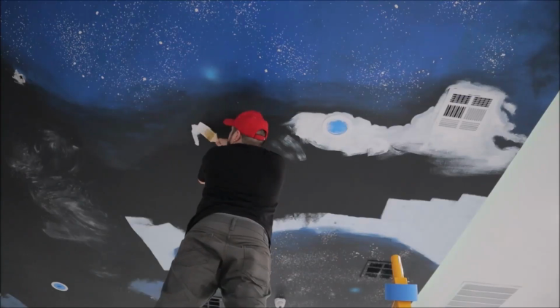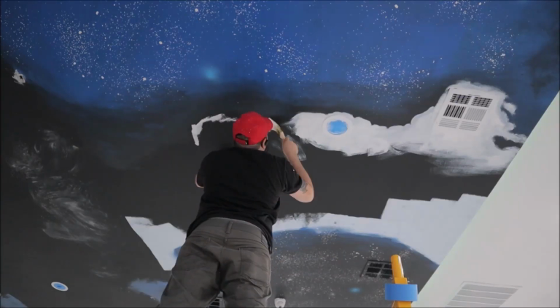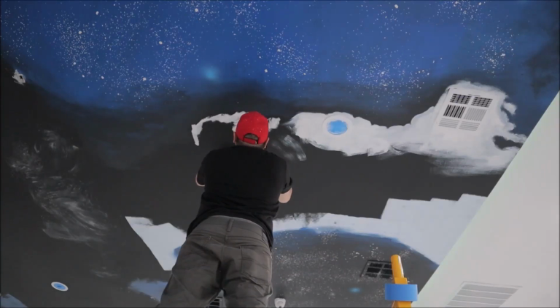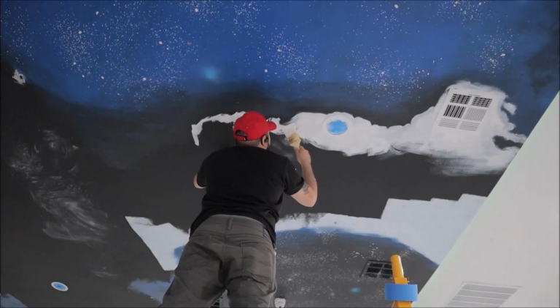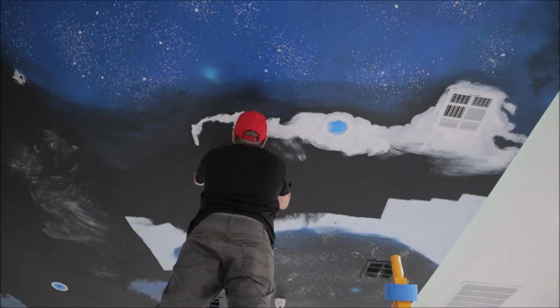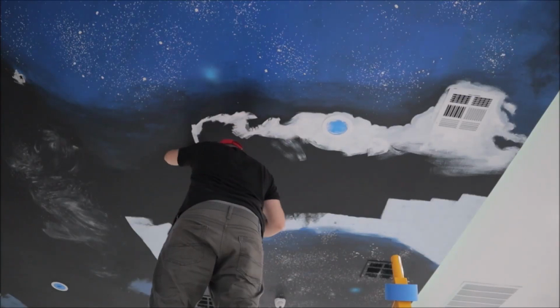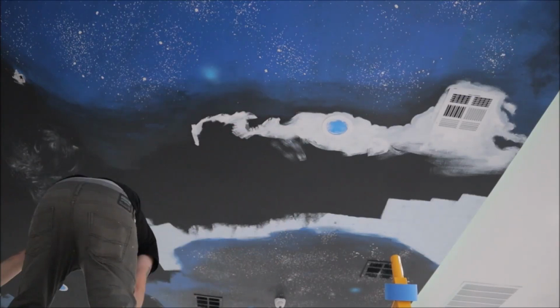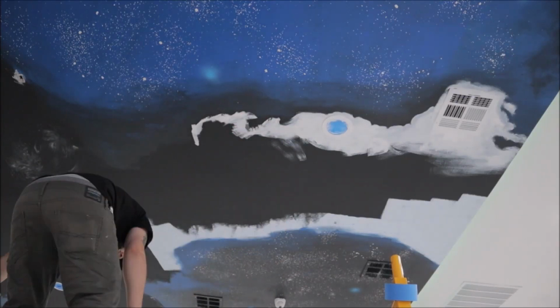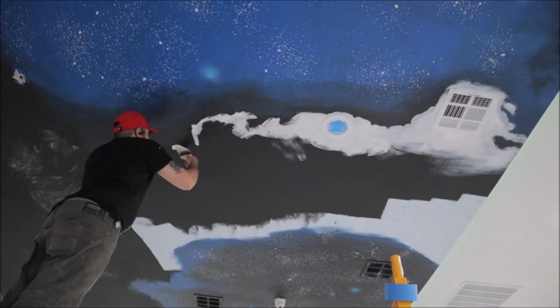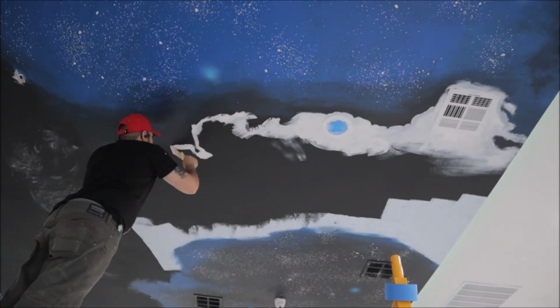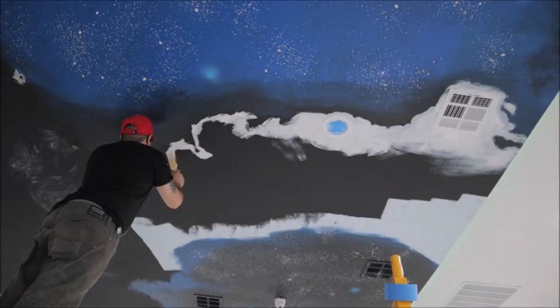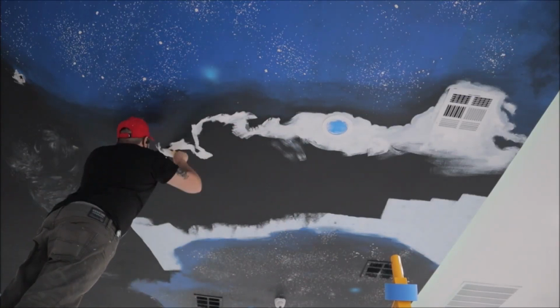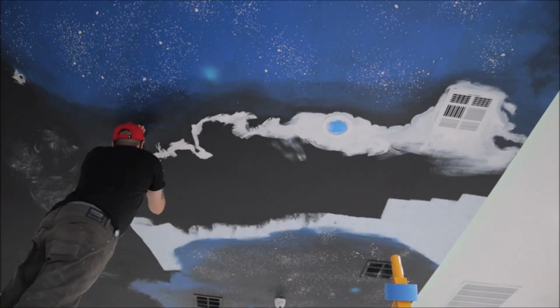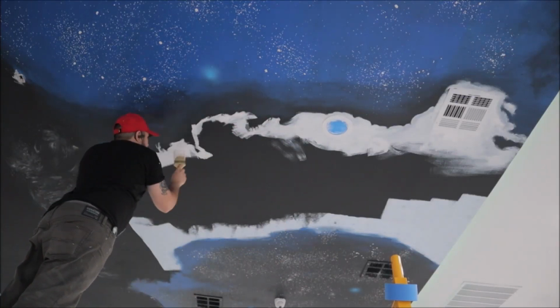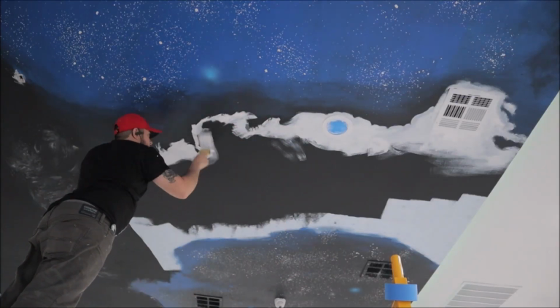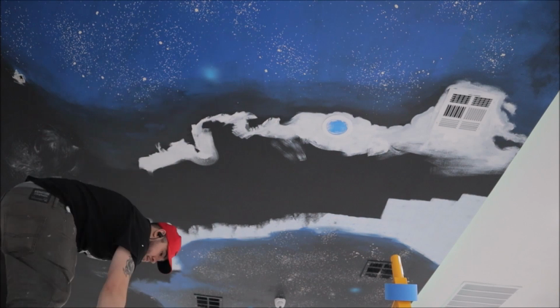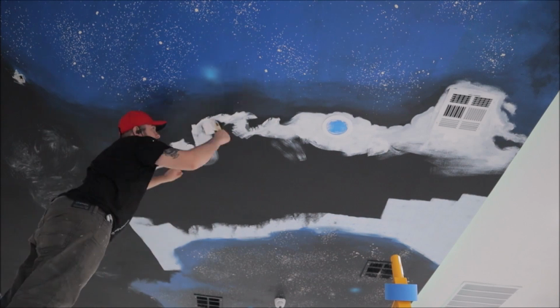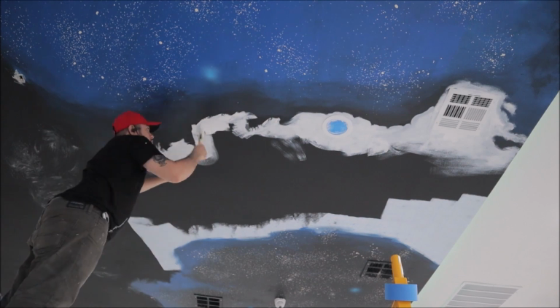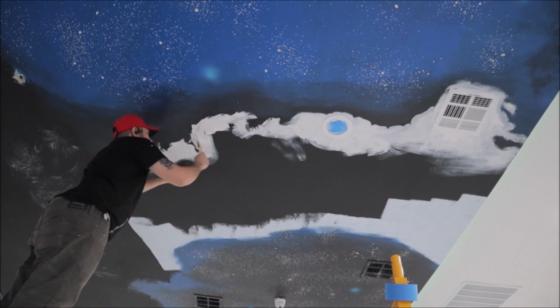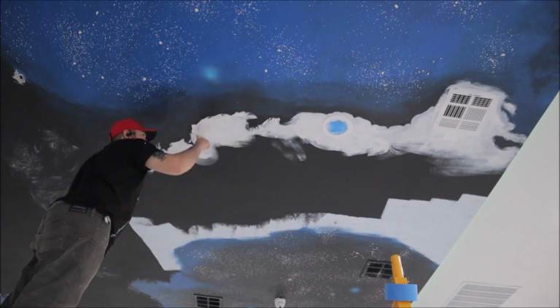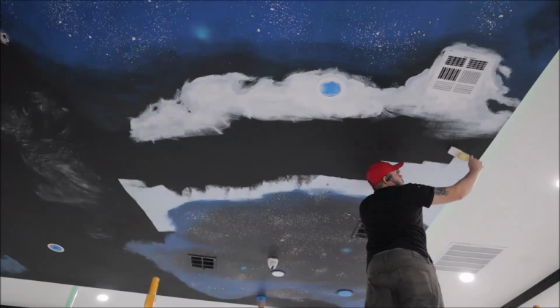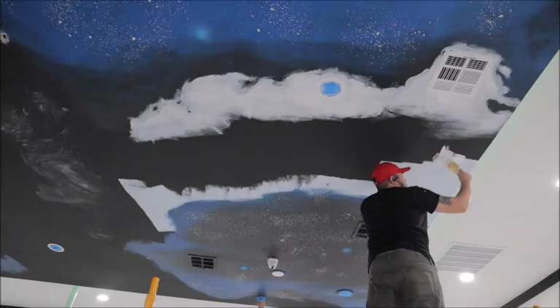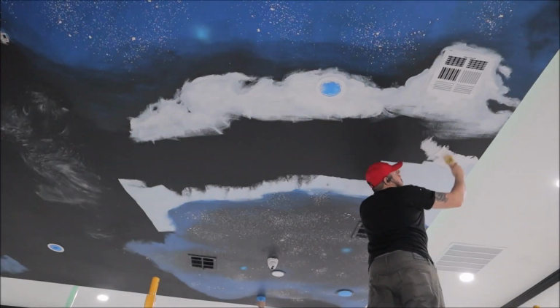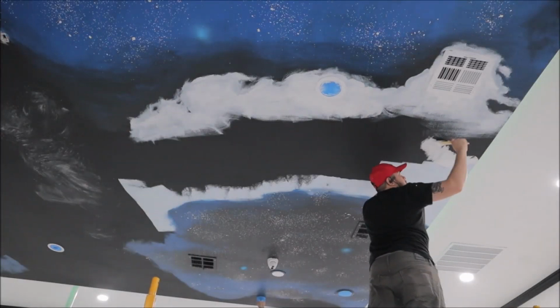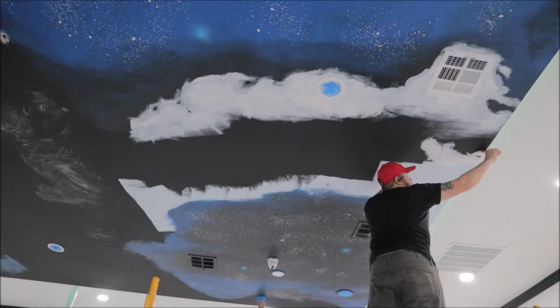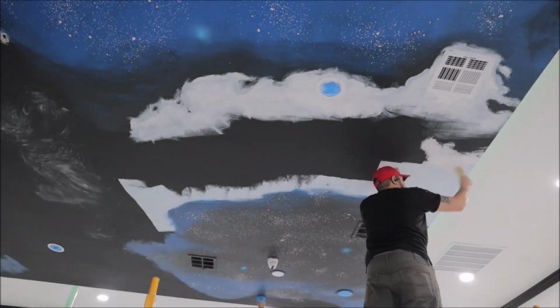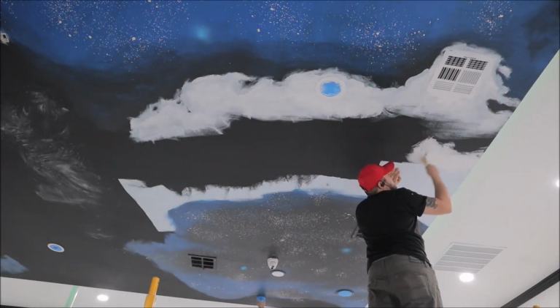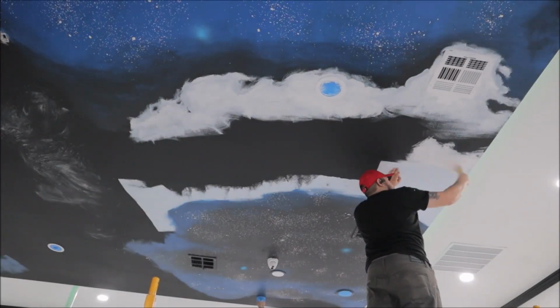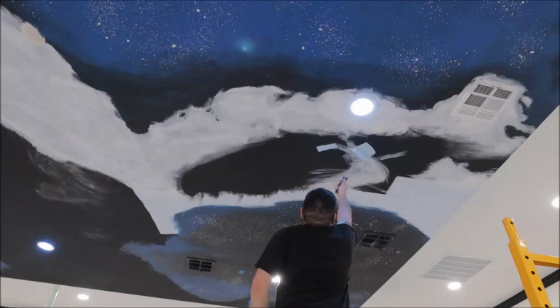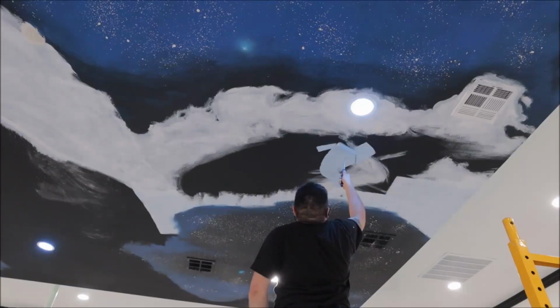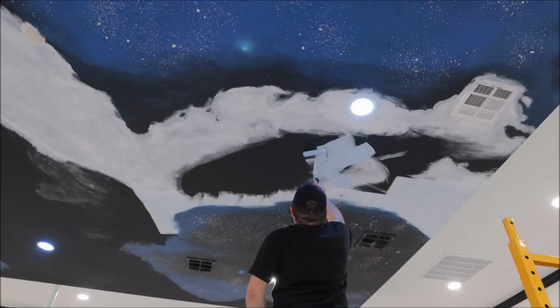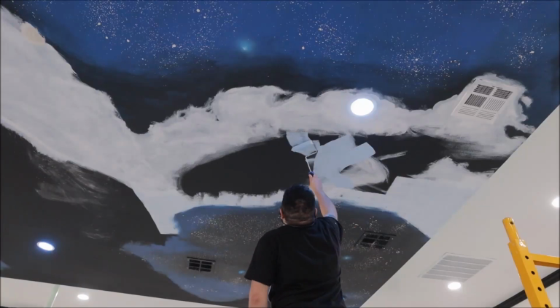Now I'm just going to block in the clouds and where all the shadows are going to be, before I go in with the brush to add details.